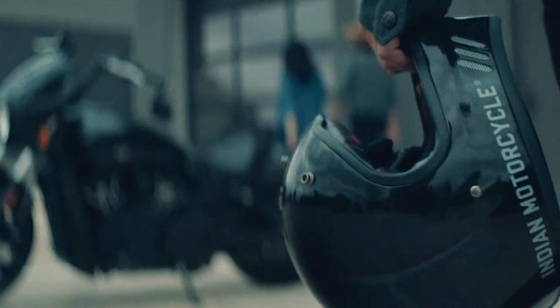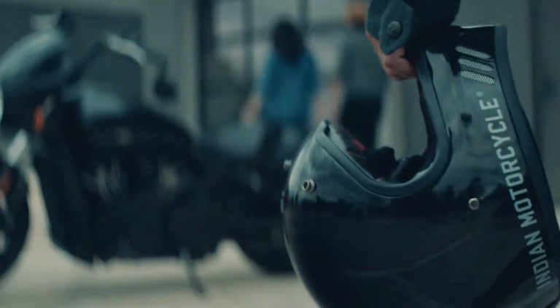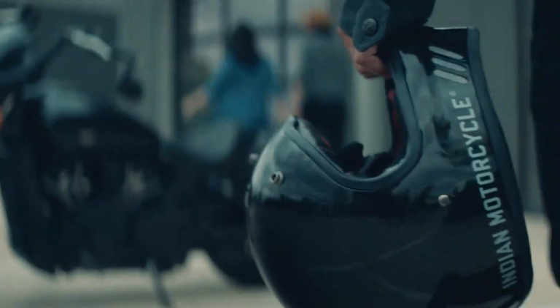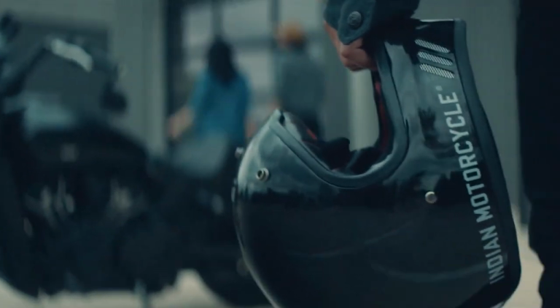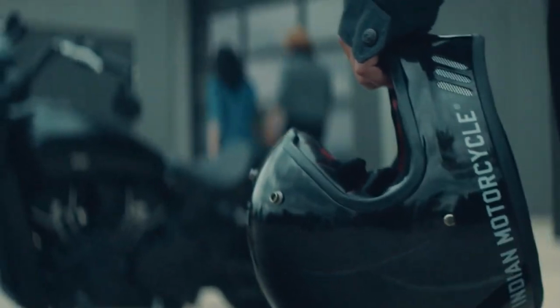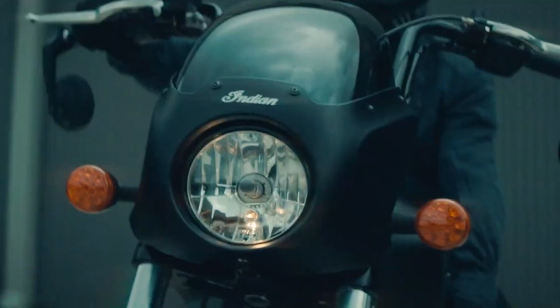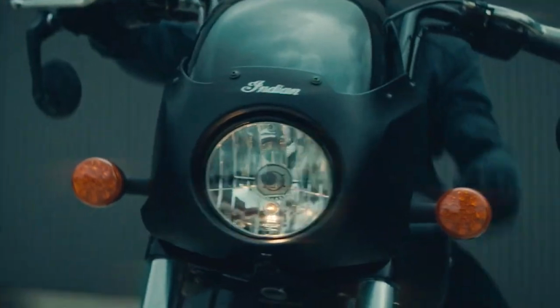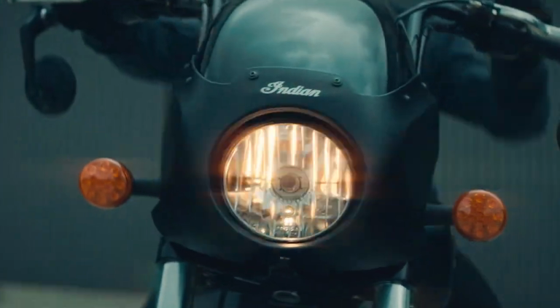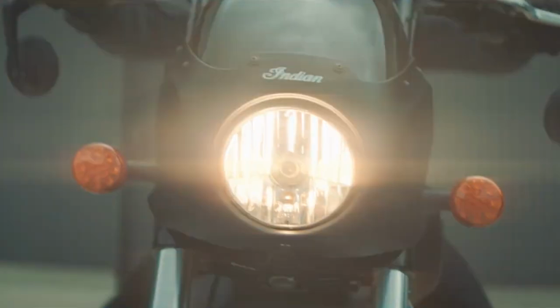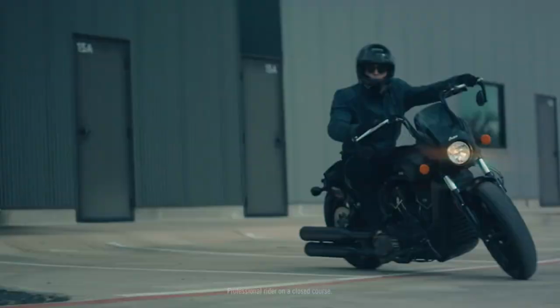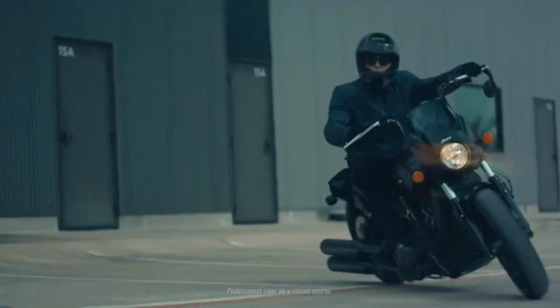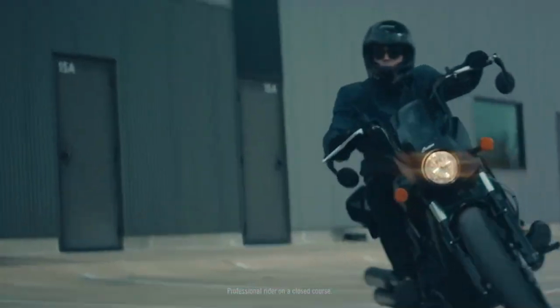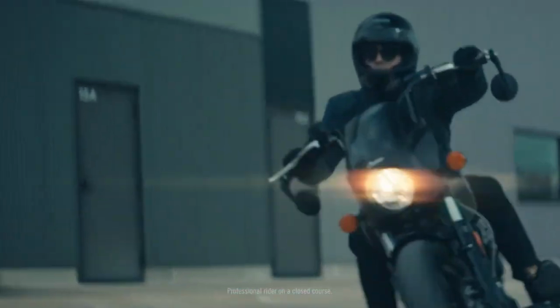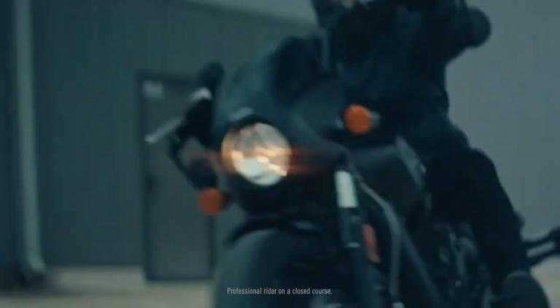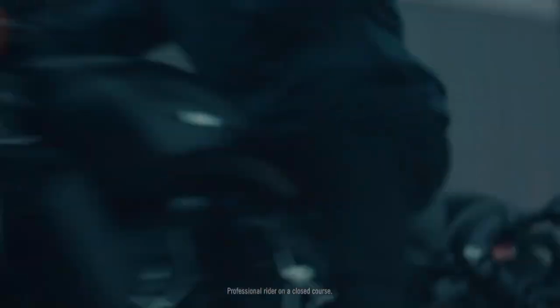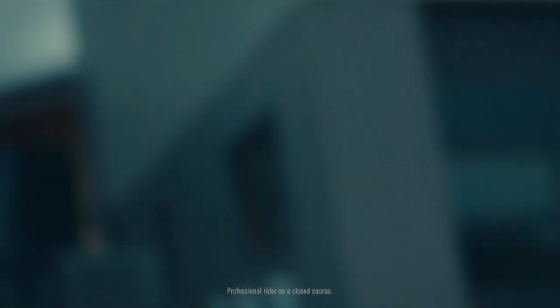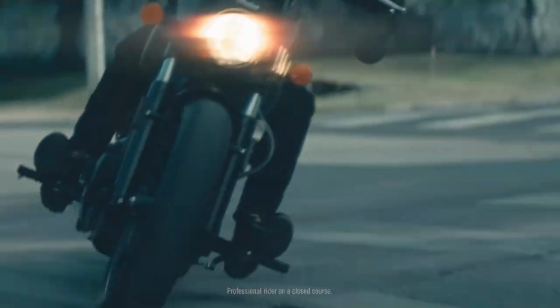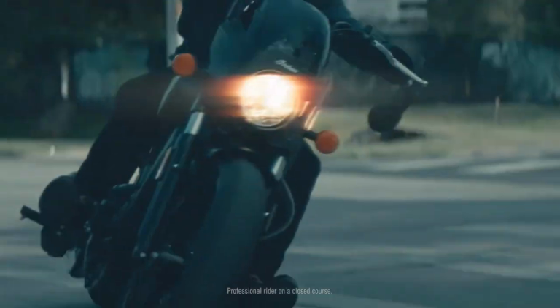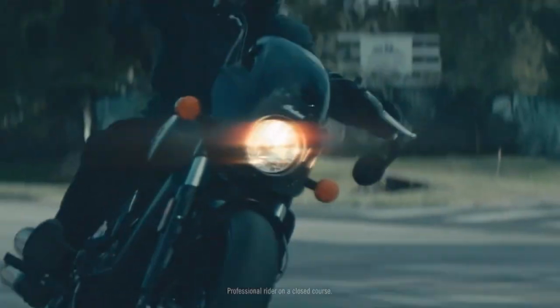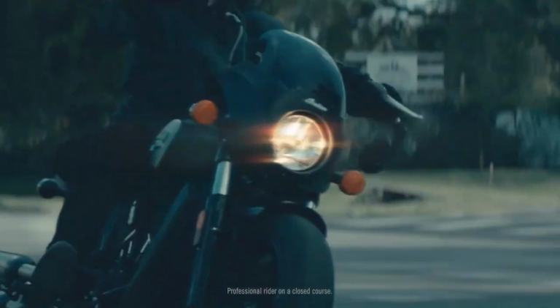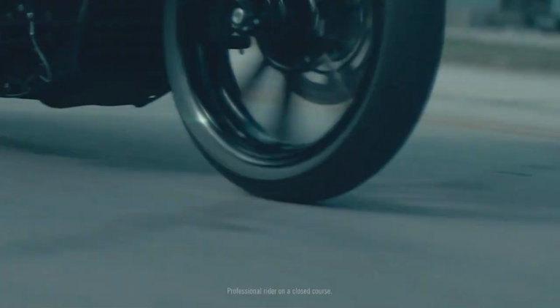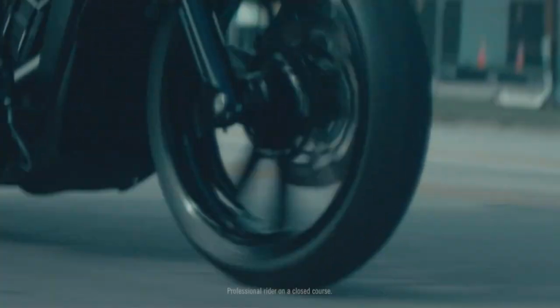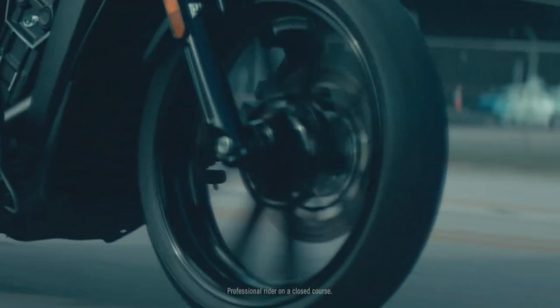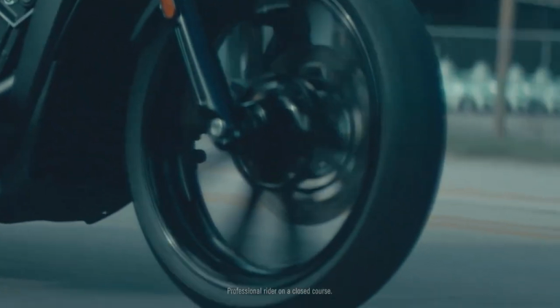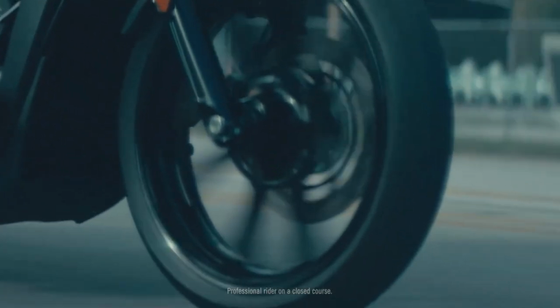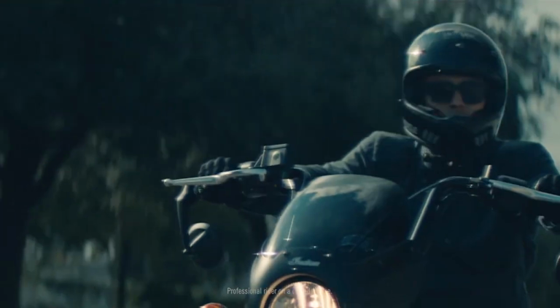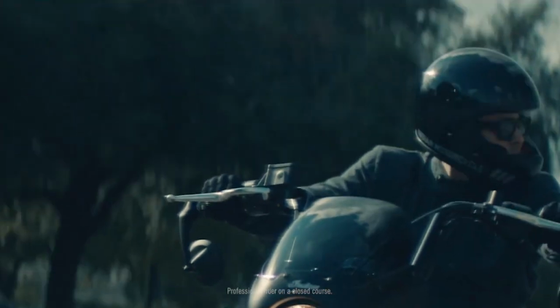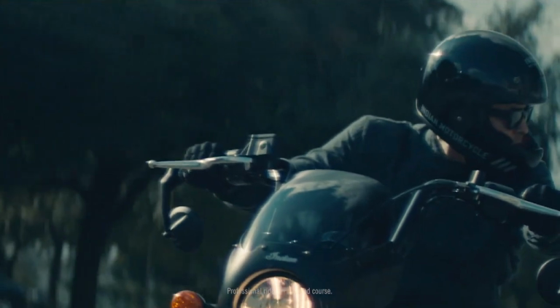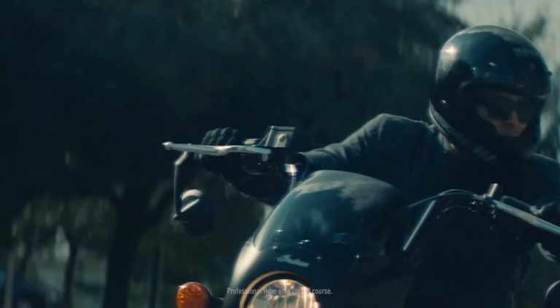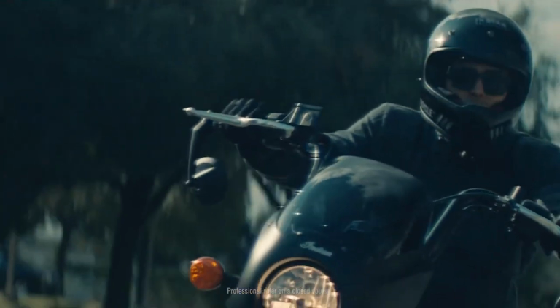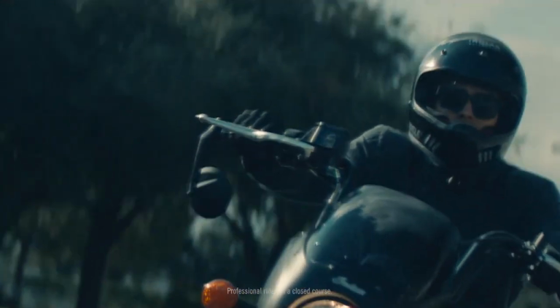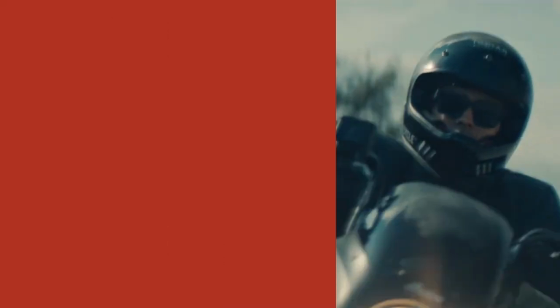Last month, Indian Motorcycle released all the details on their new Scout Rogue. In this video, I'm quickly going over three things to know more about it.